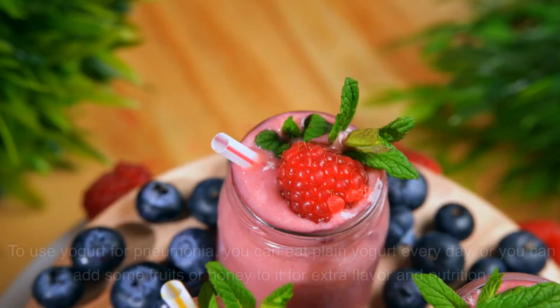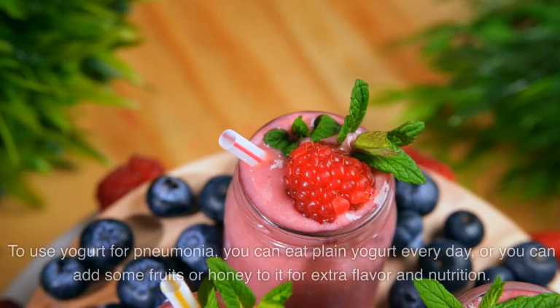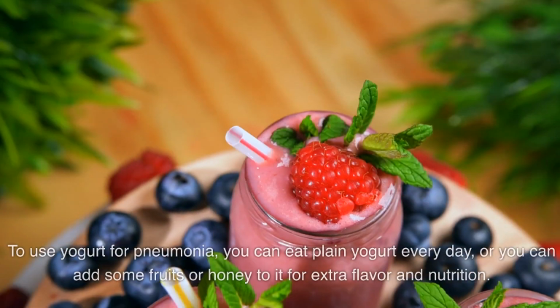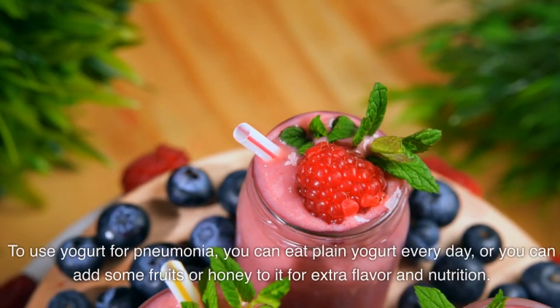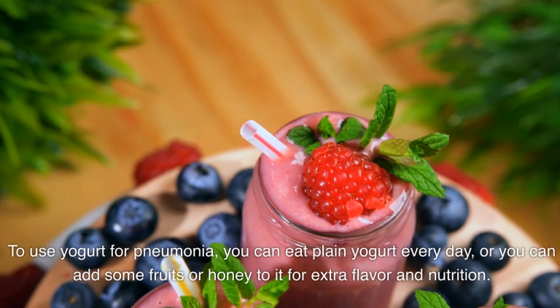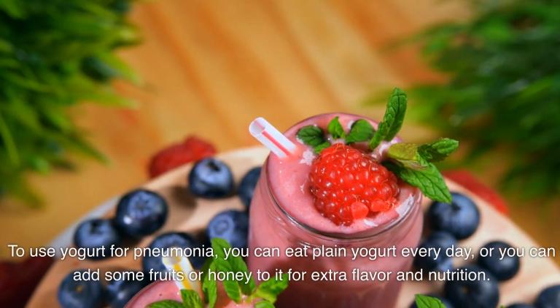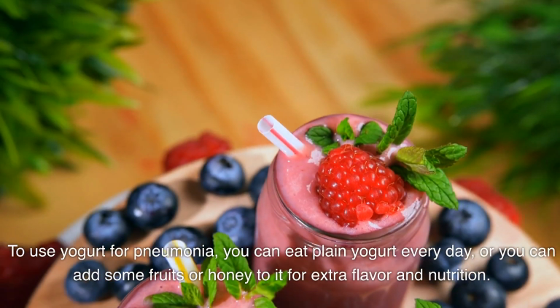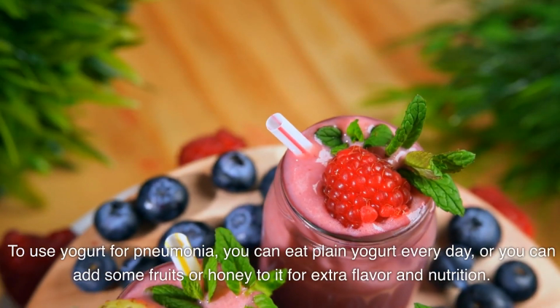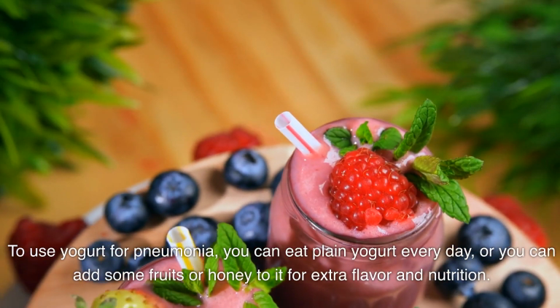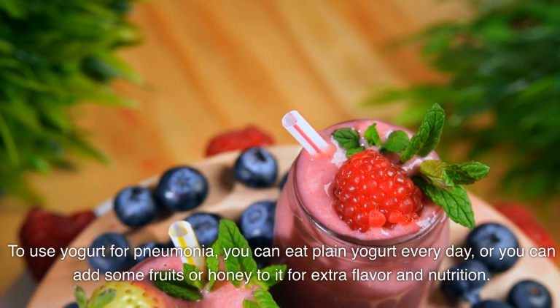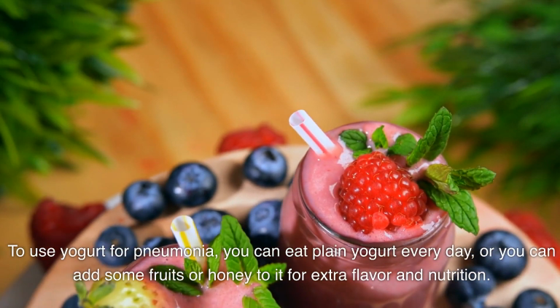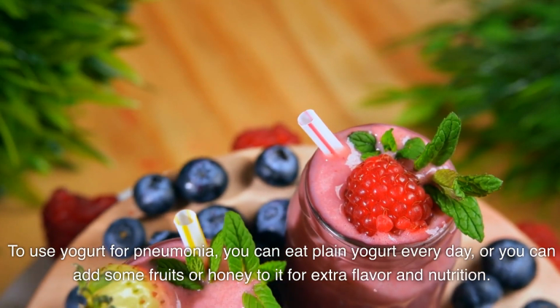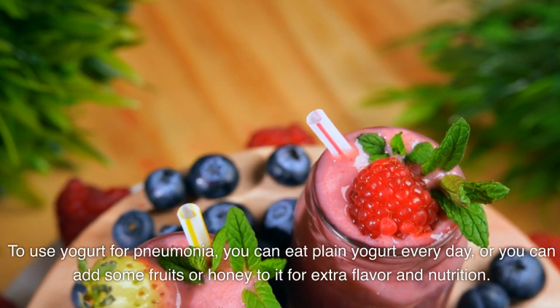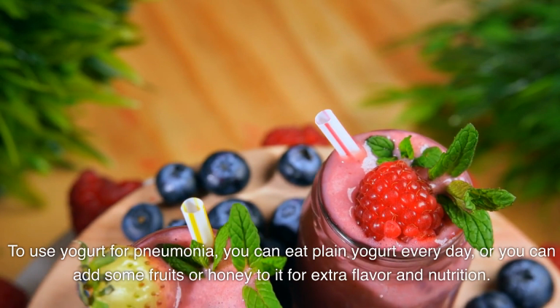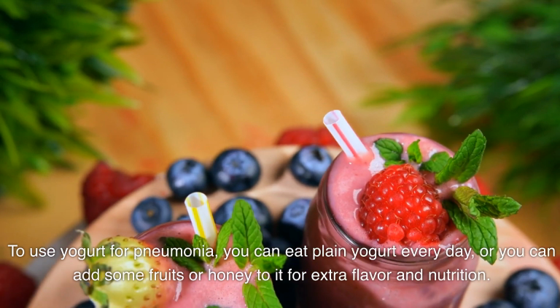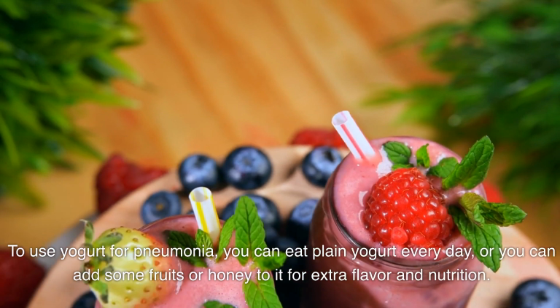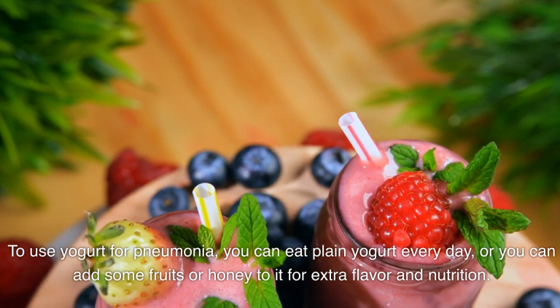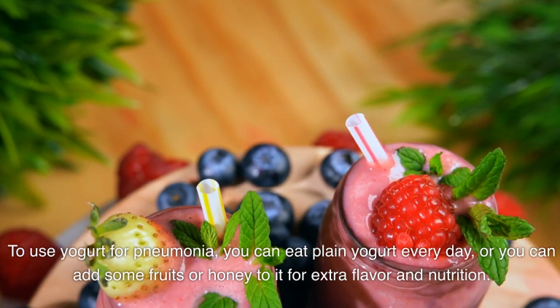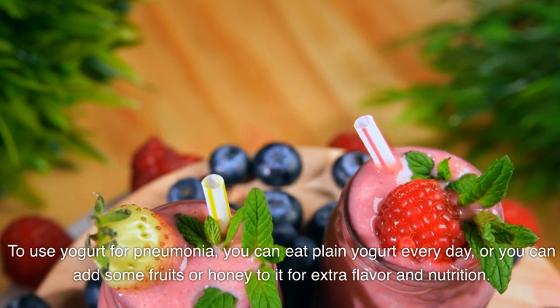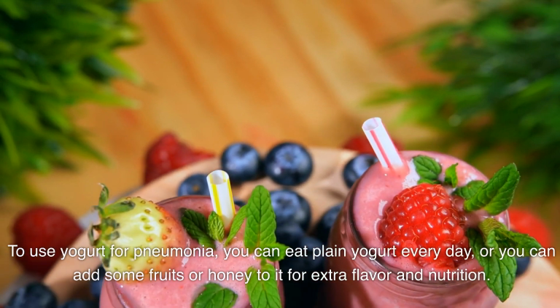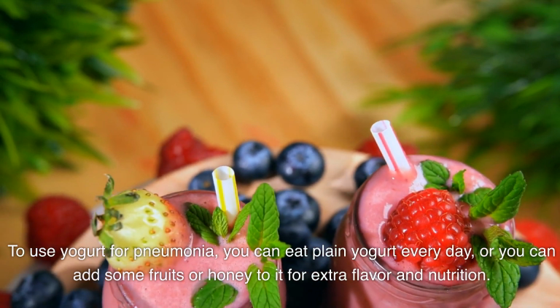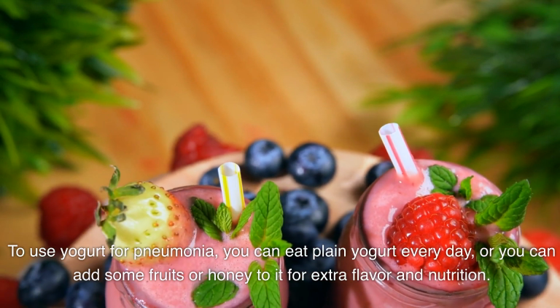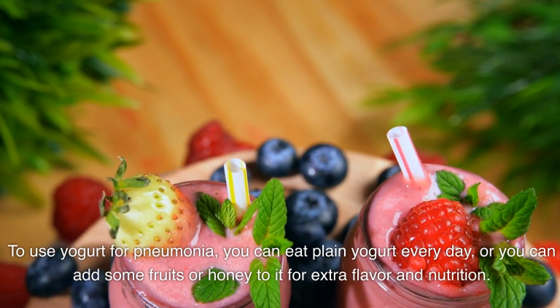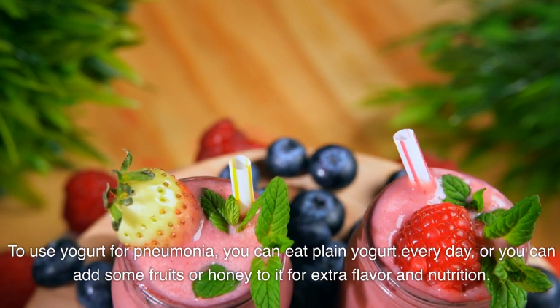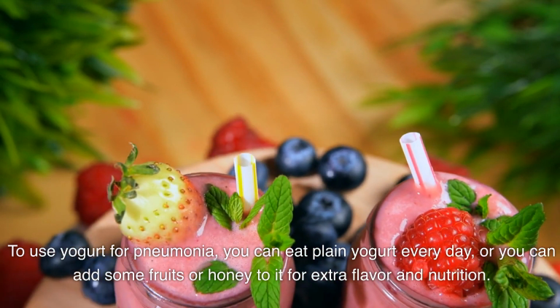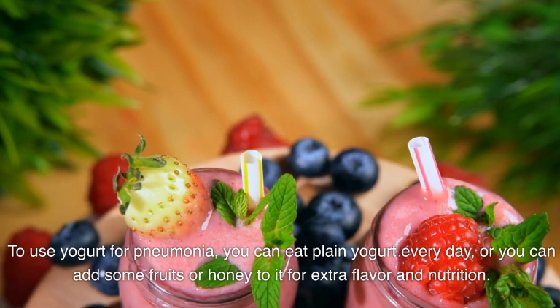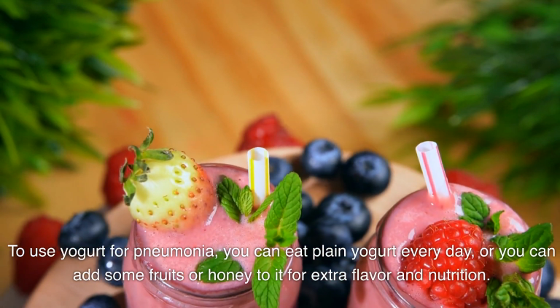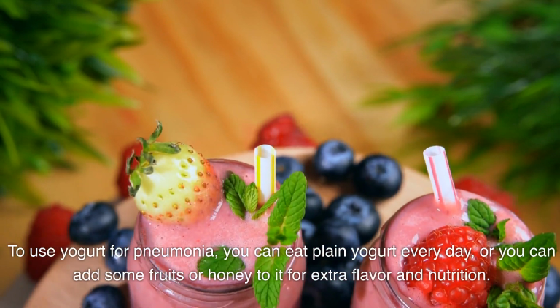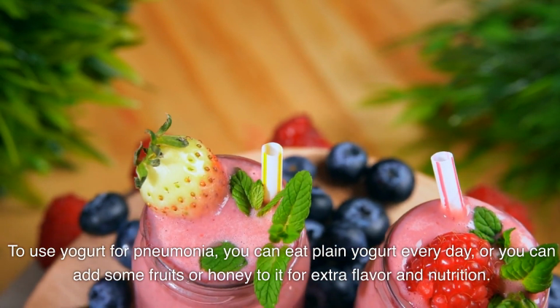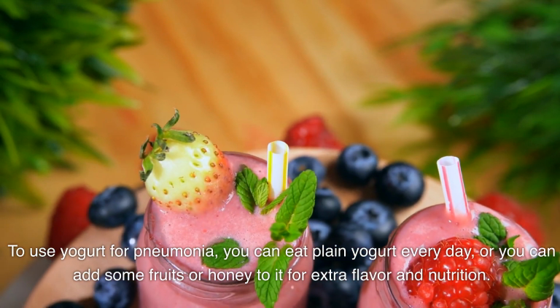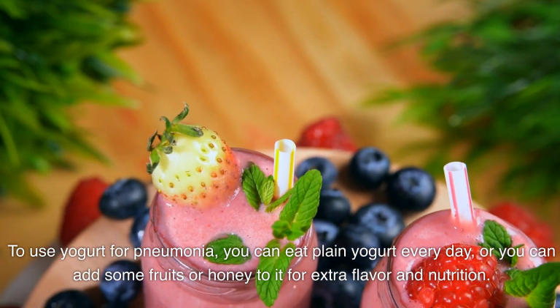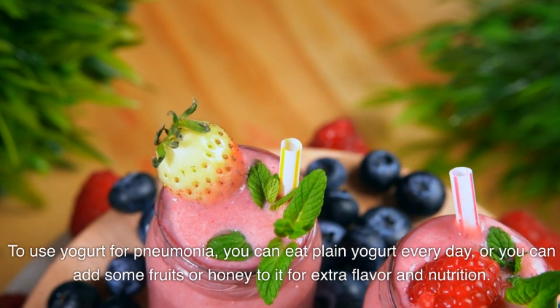To use yogurt for pneumonia, you can eat plain yogurt every day, or you can add some fruits or honey to it for extra flavor and nutrition.